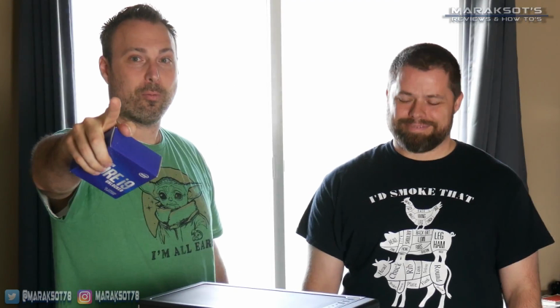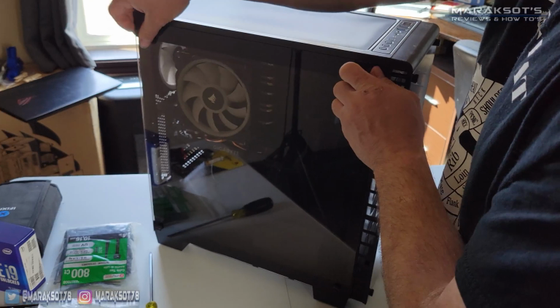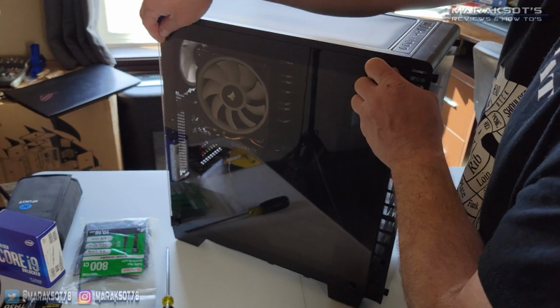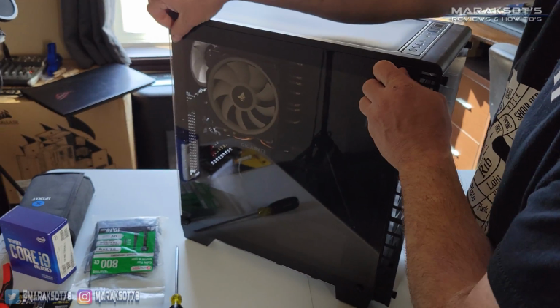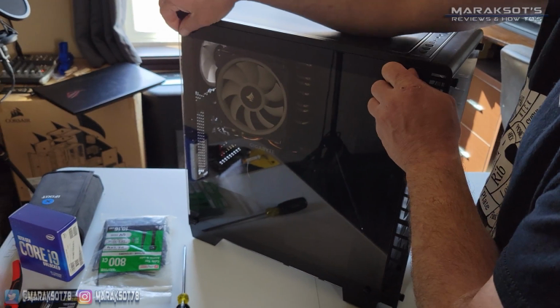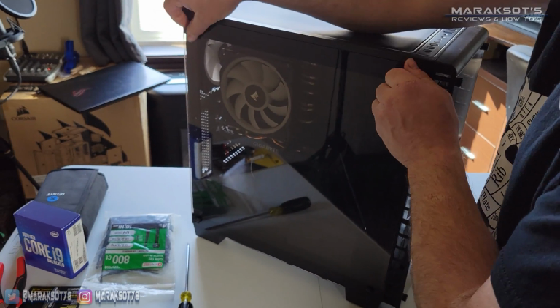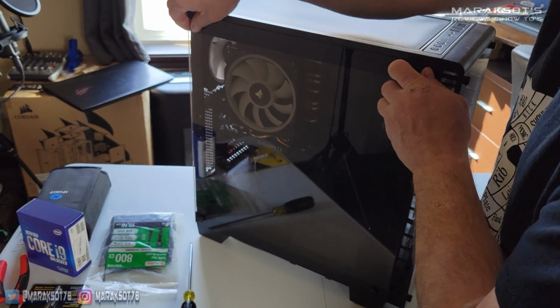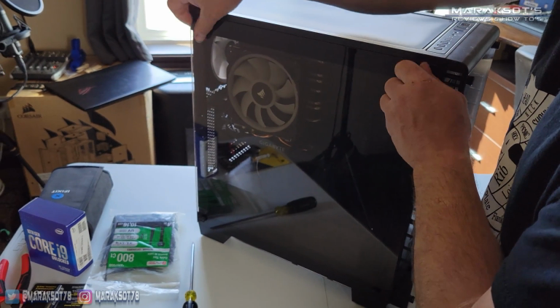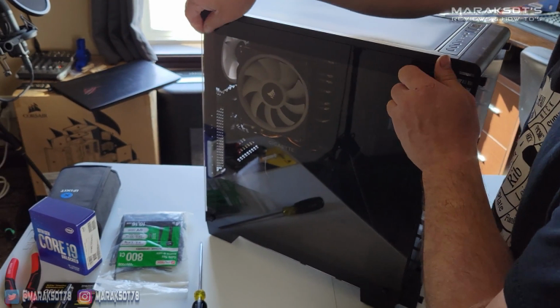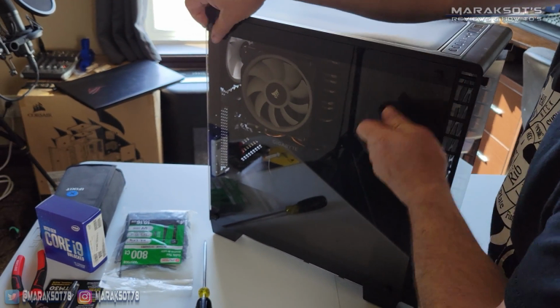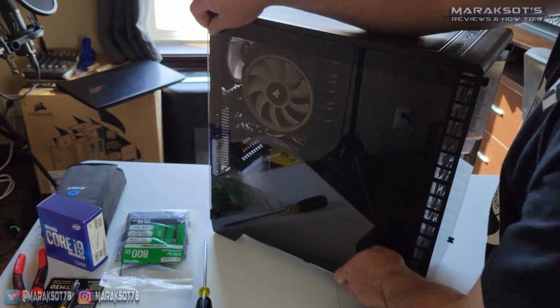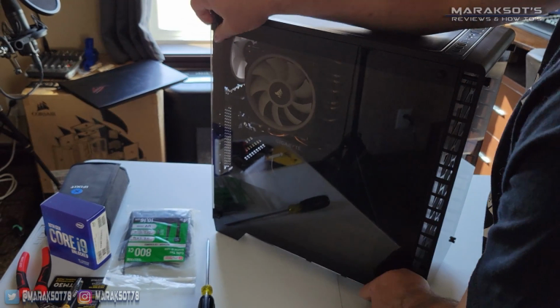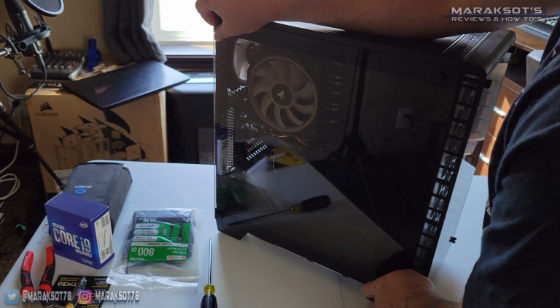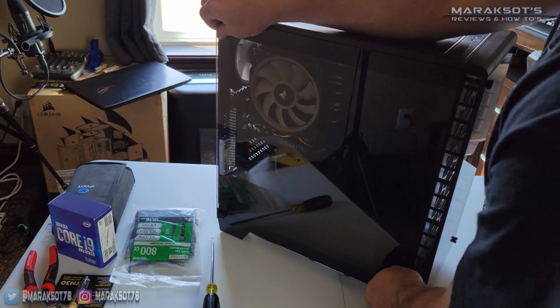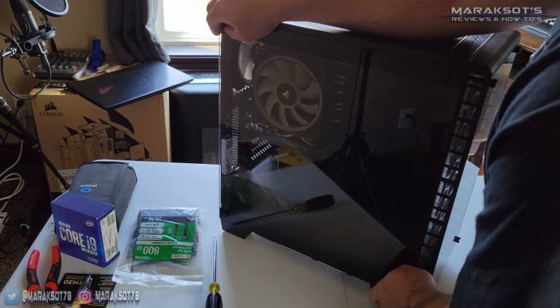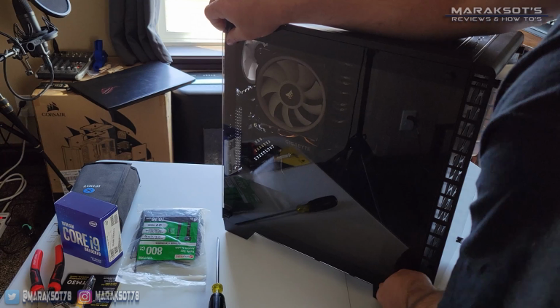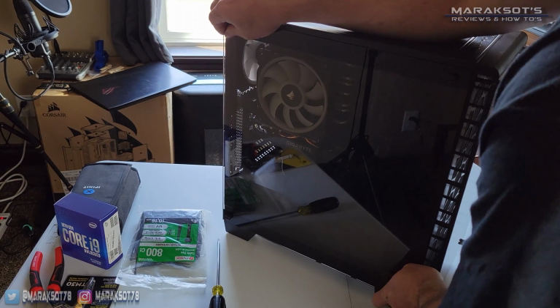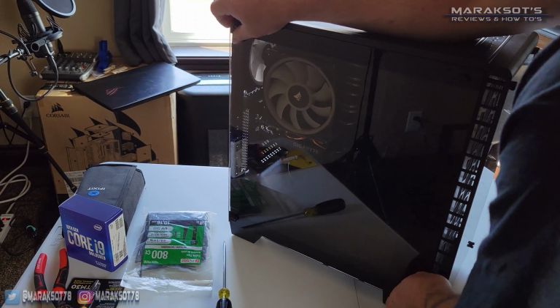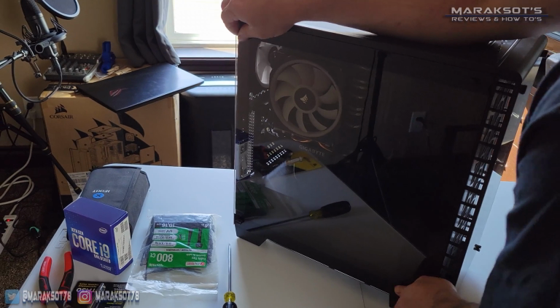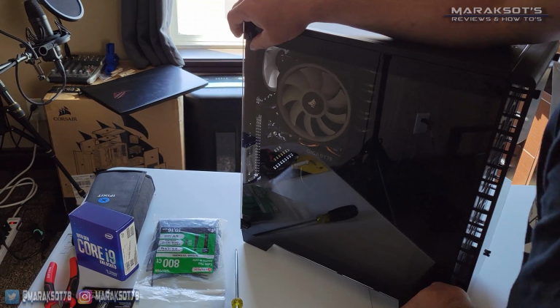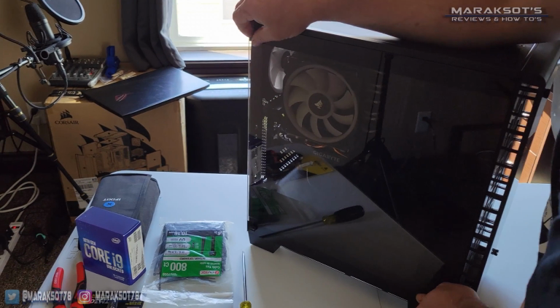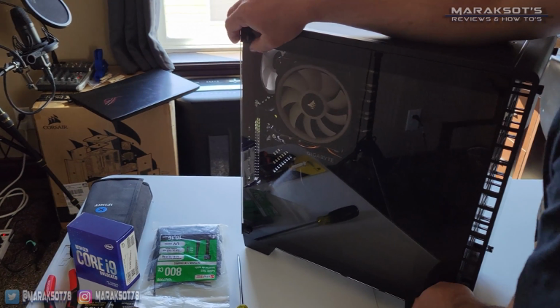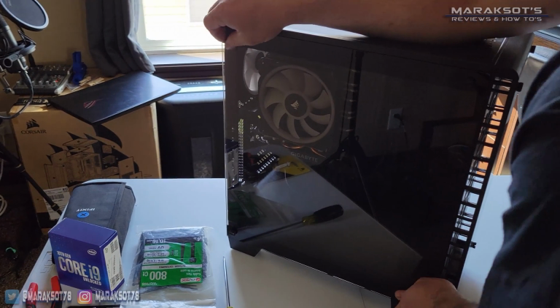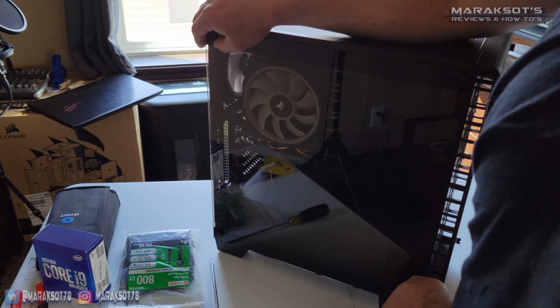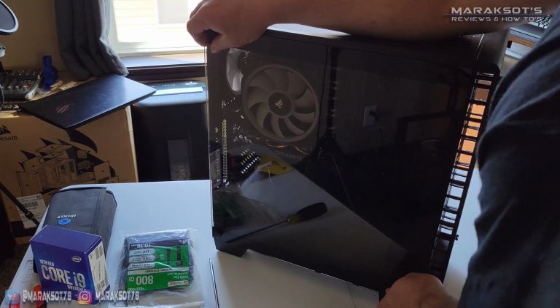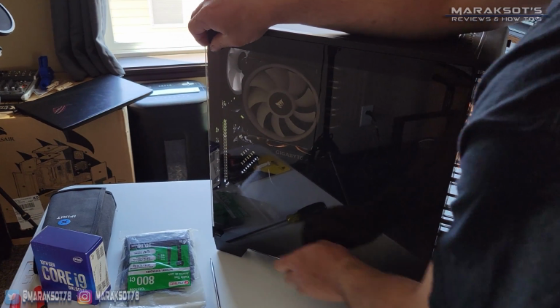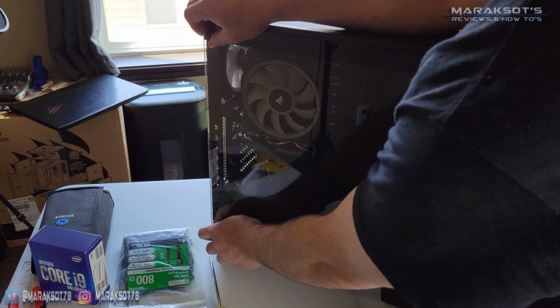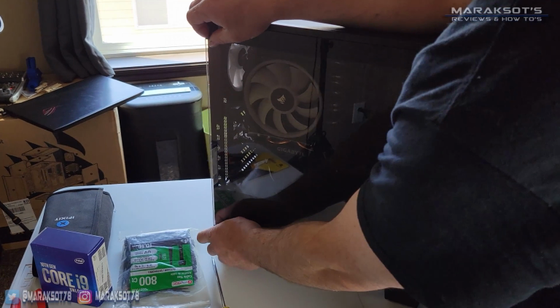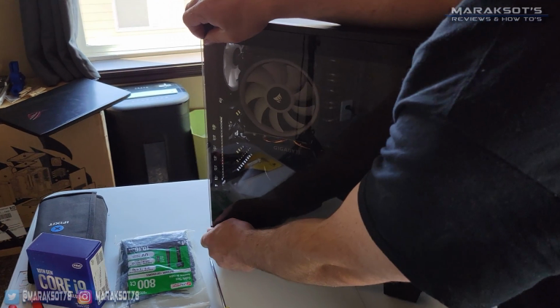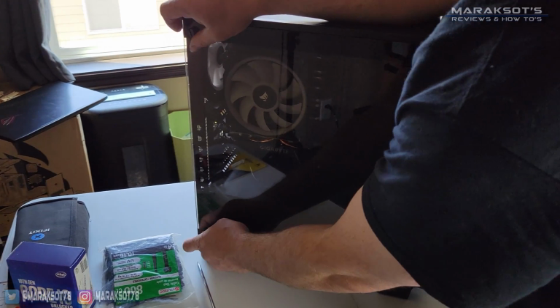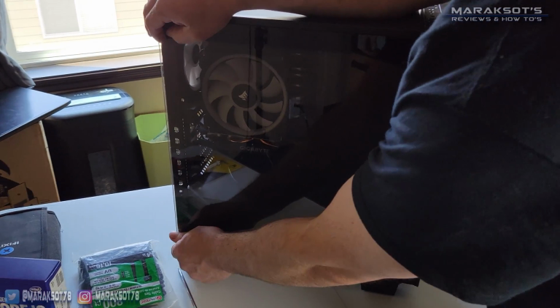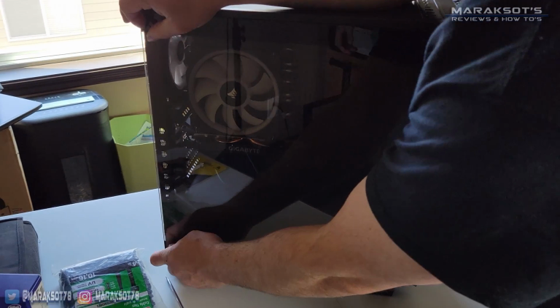The first thing we're going to need to do to upgrade our CPU is remove the side panel of our case.